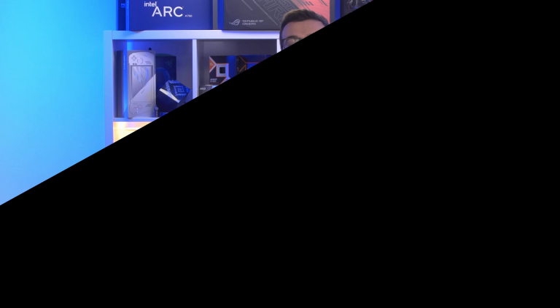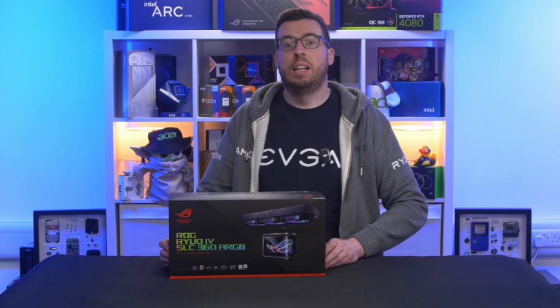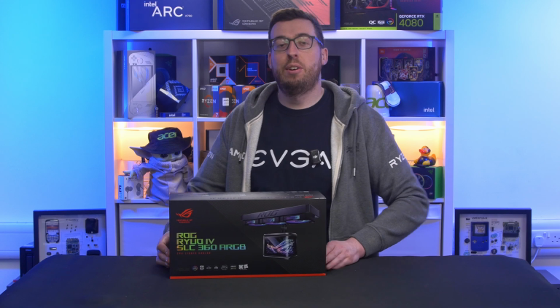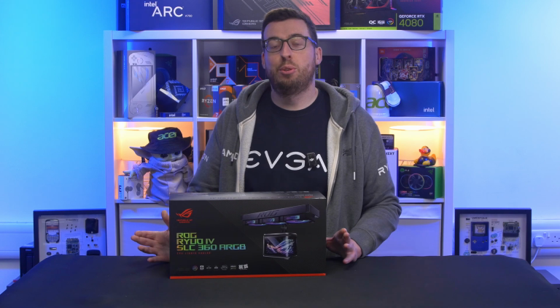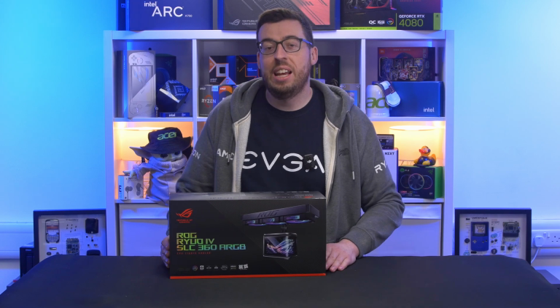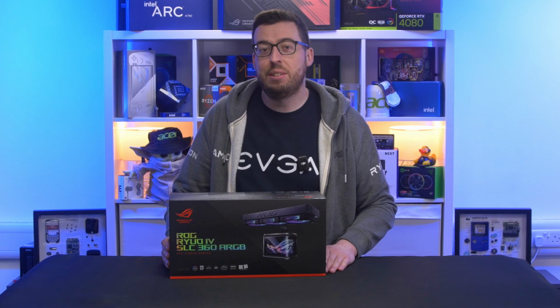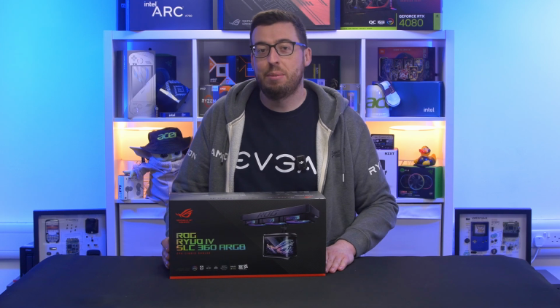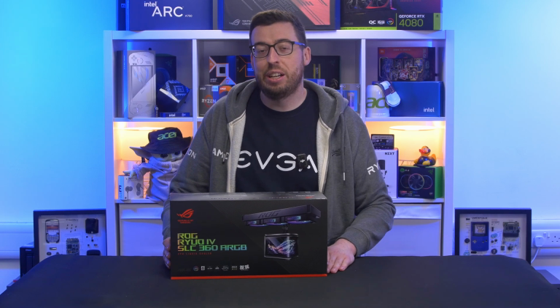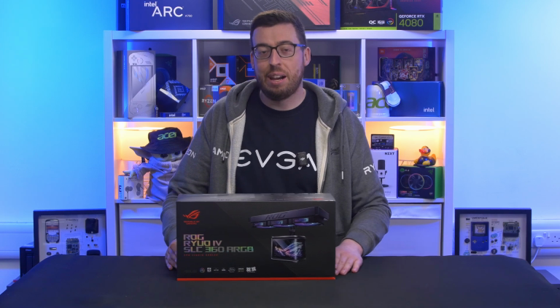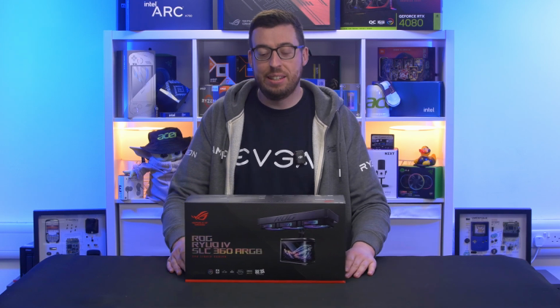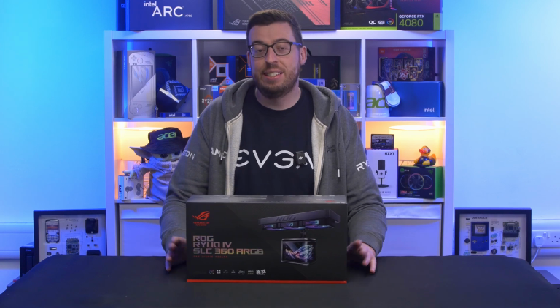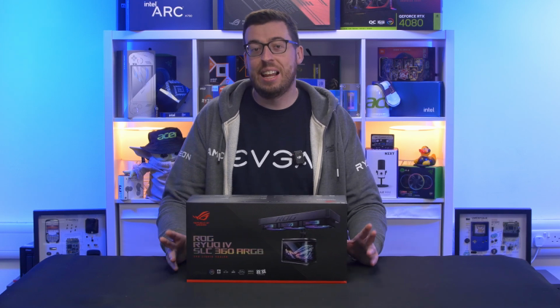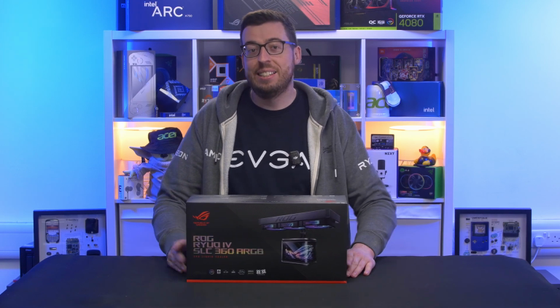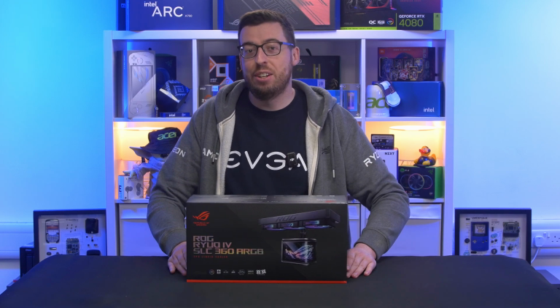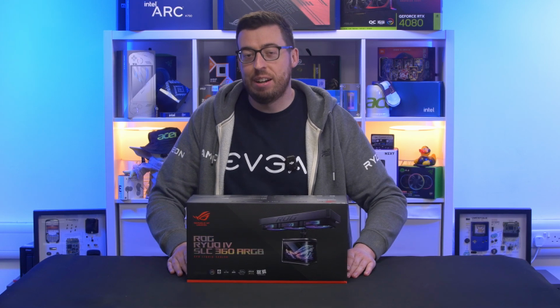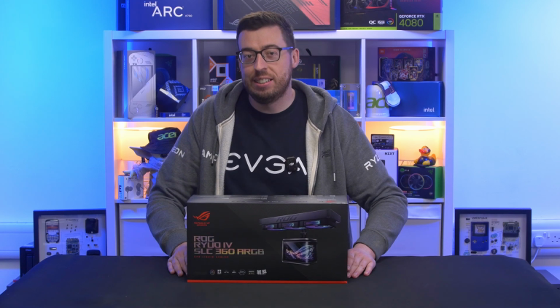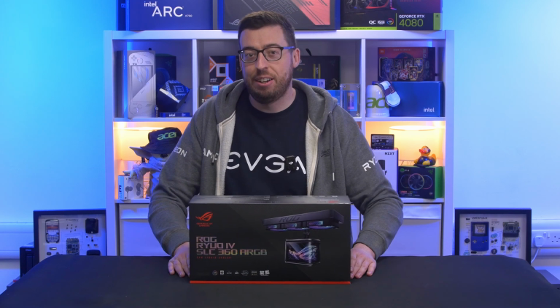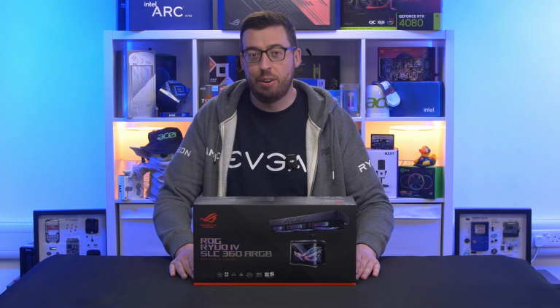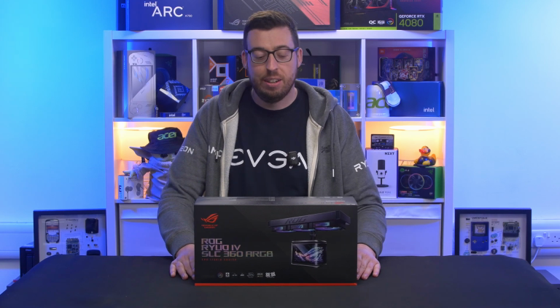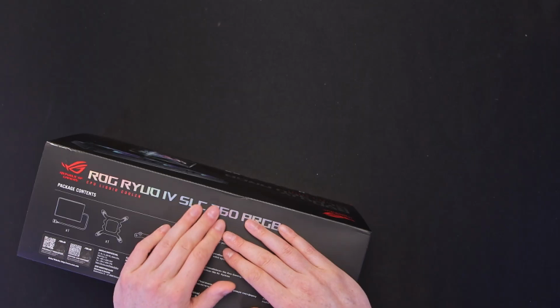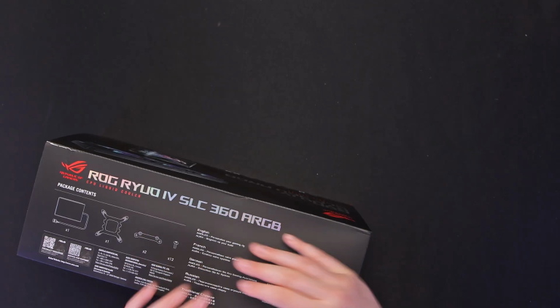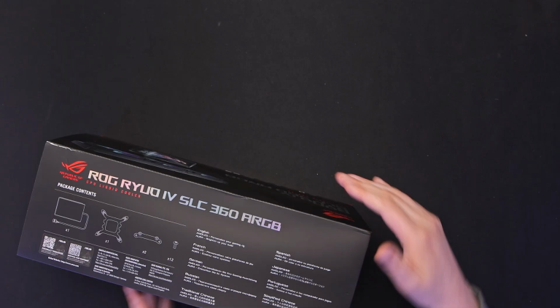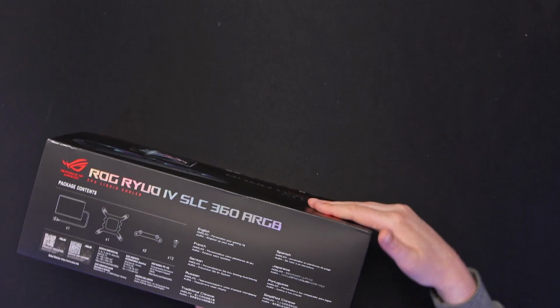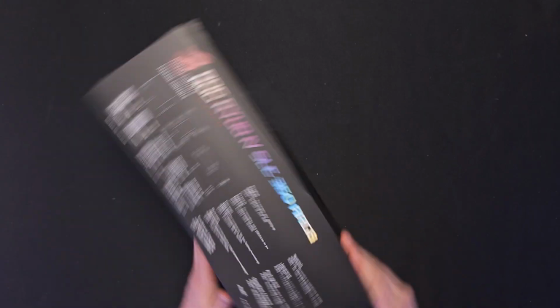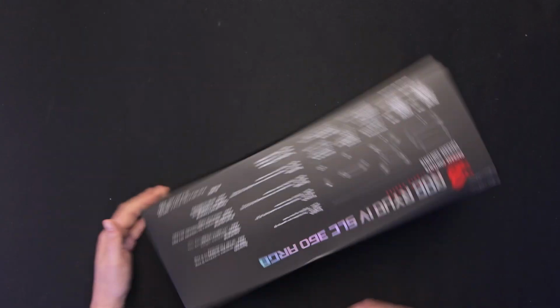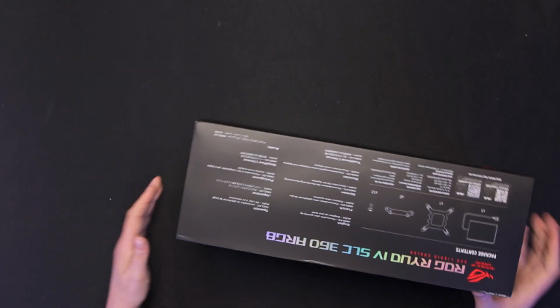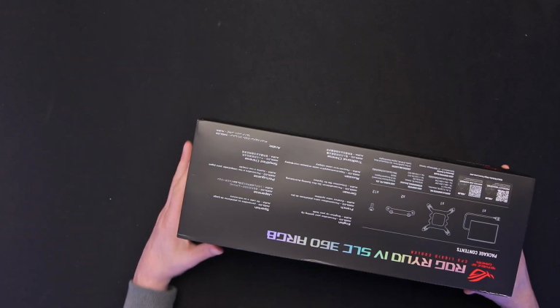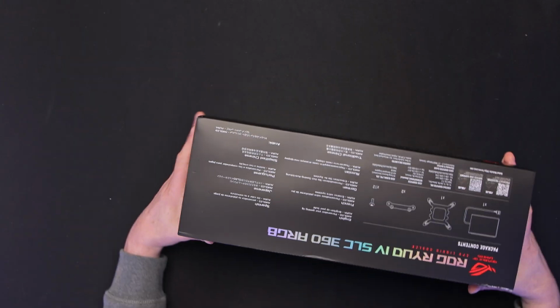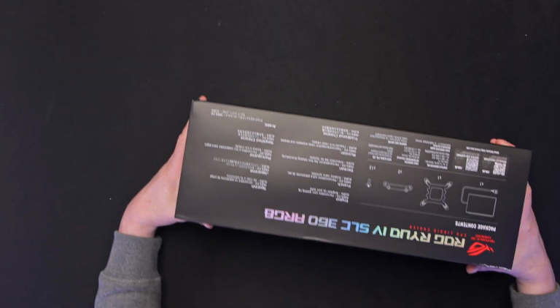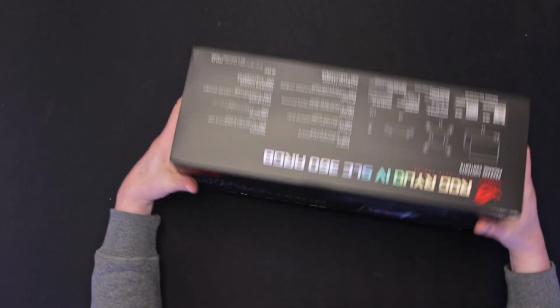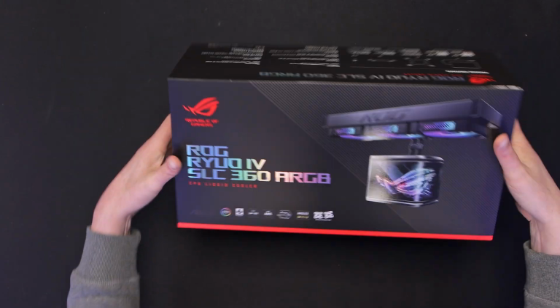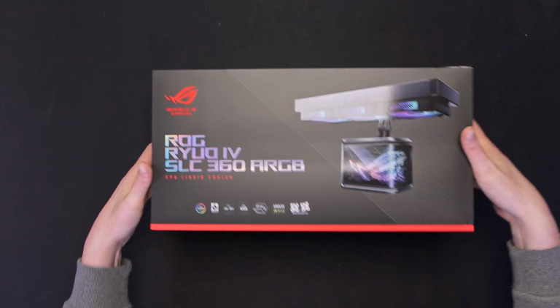Hey guys, Jordan here. Today we're checking out ASUS's latest and greatest AIO. This is the Ryuo4 SLC360 ARGB.